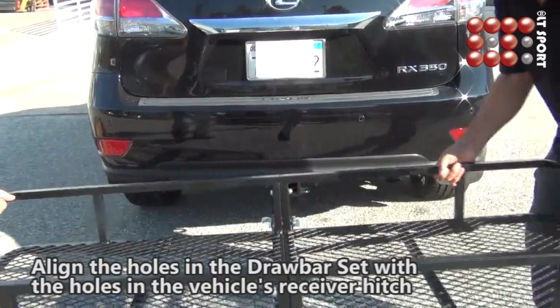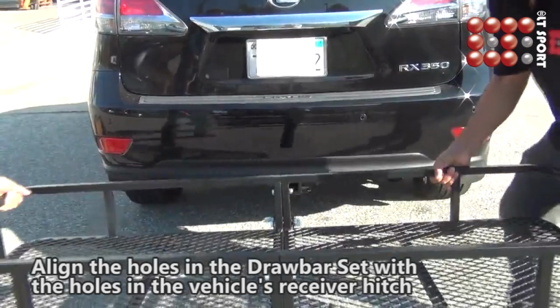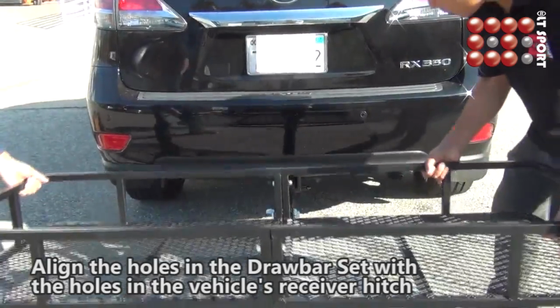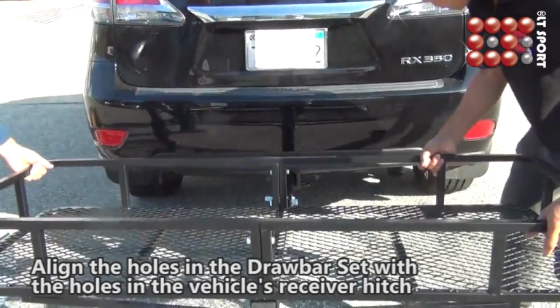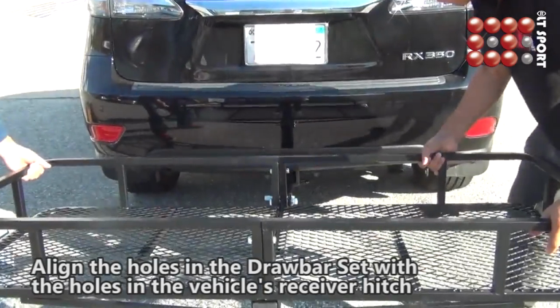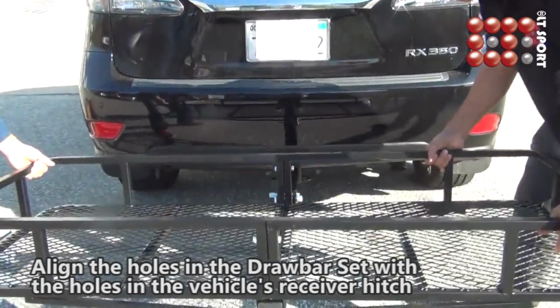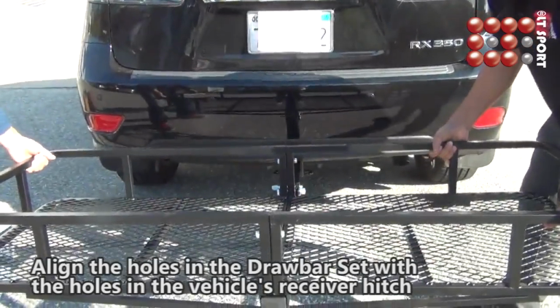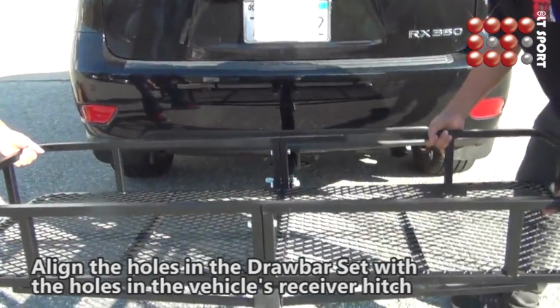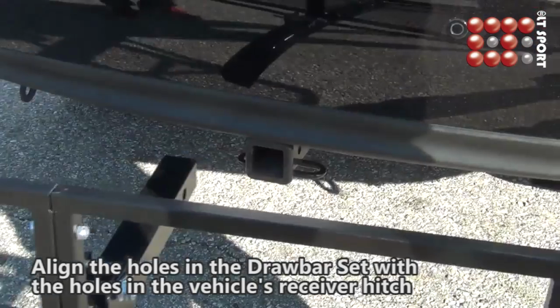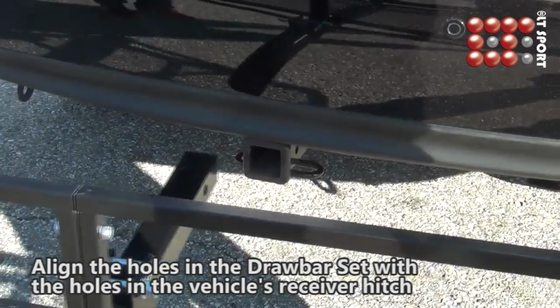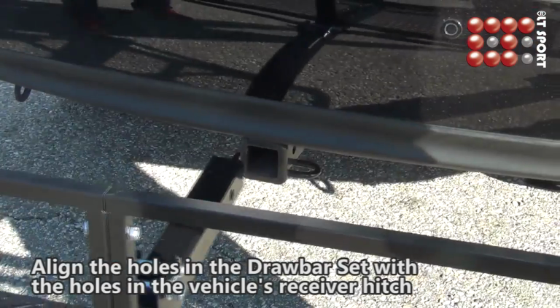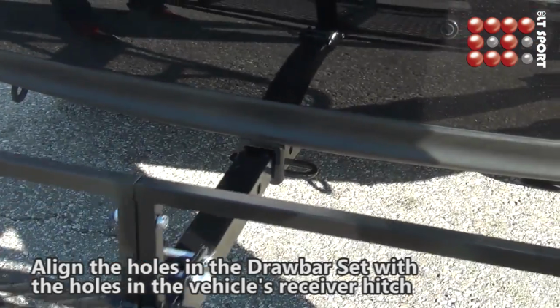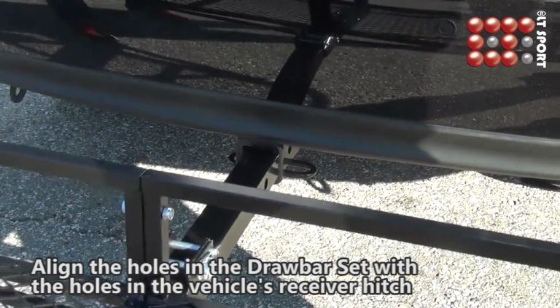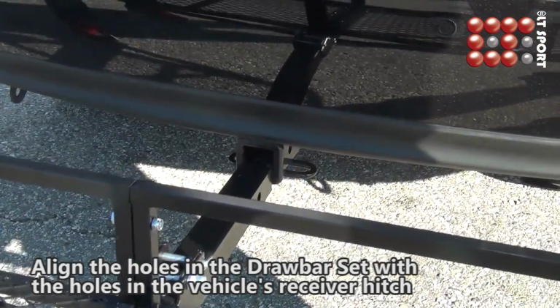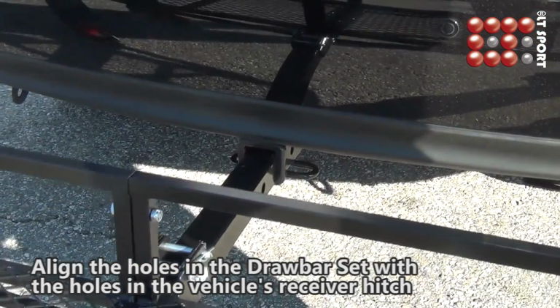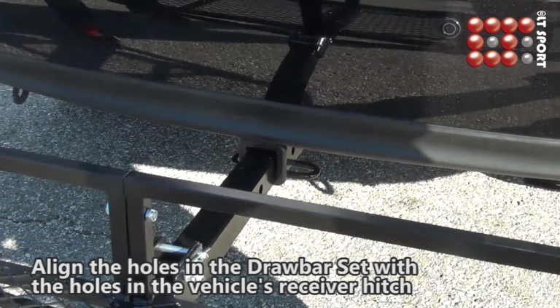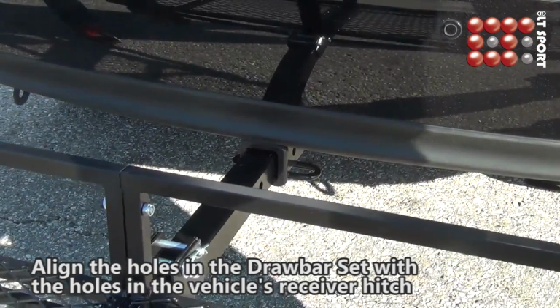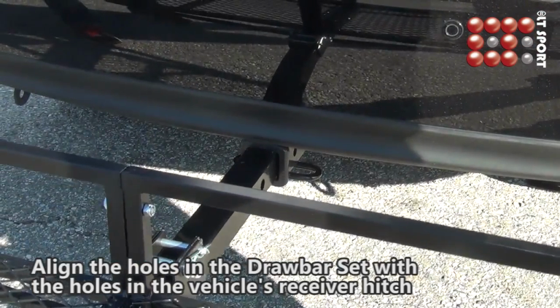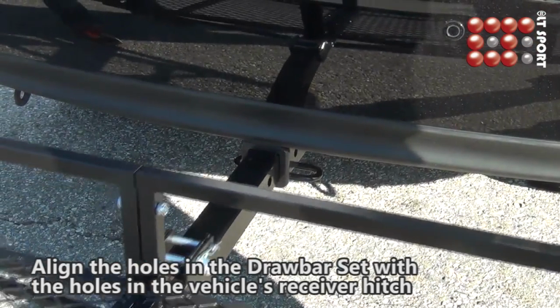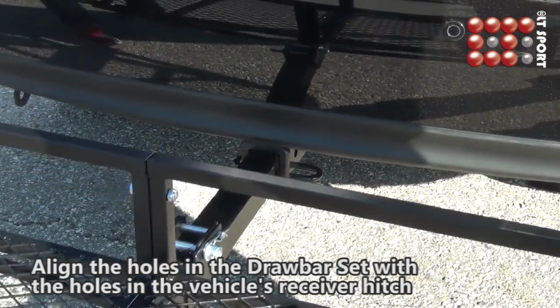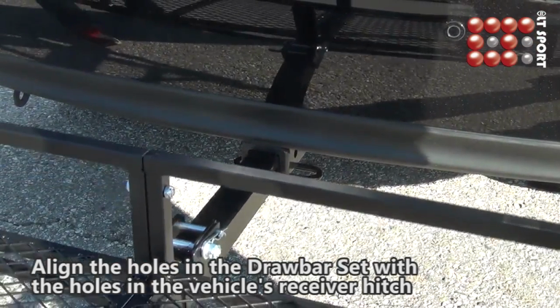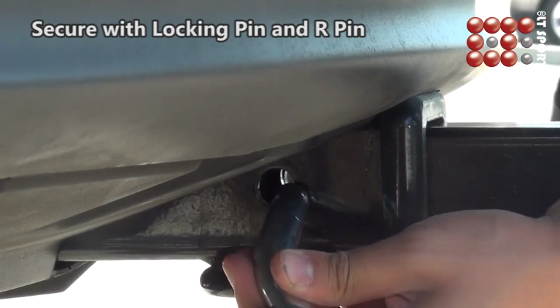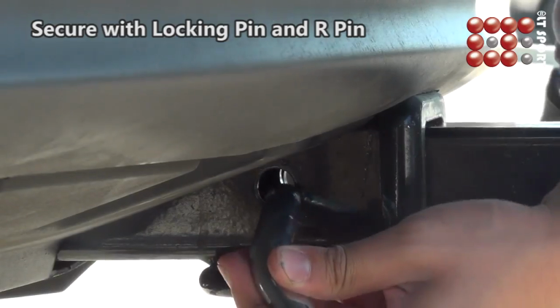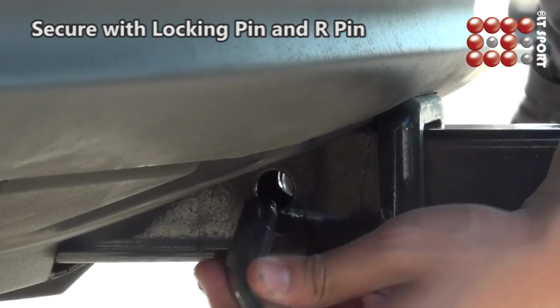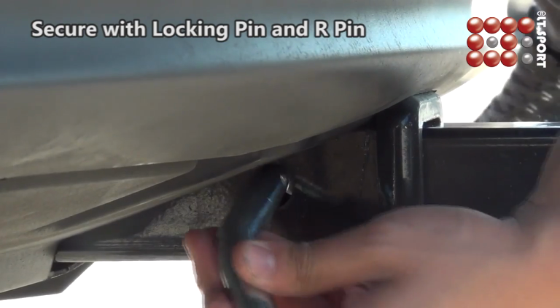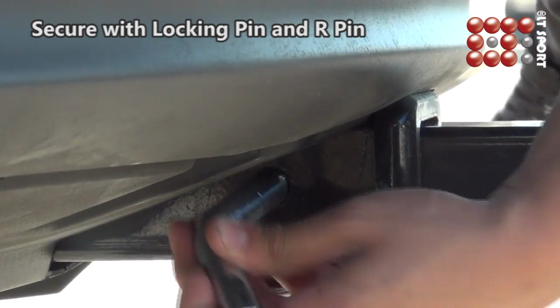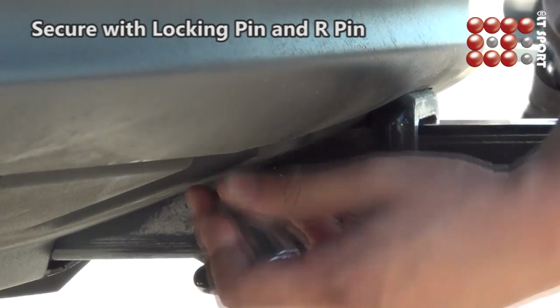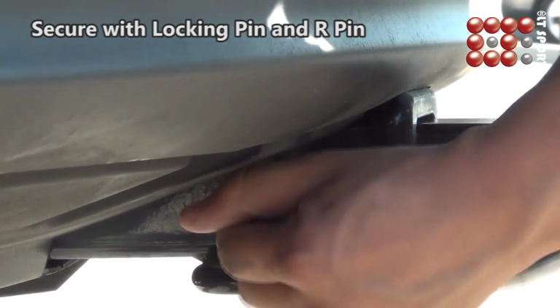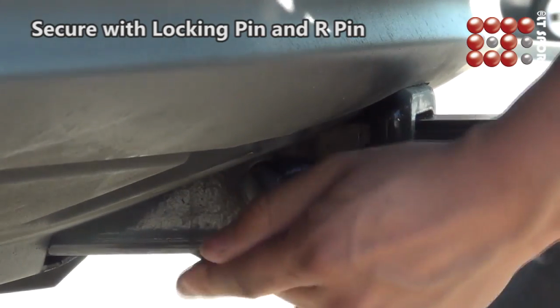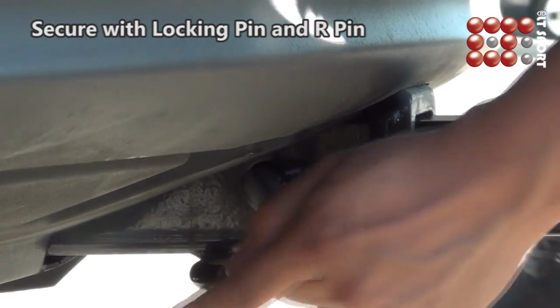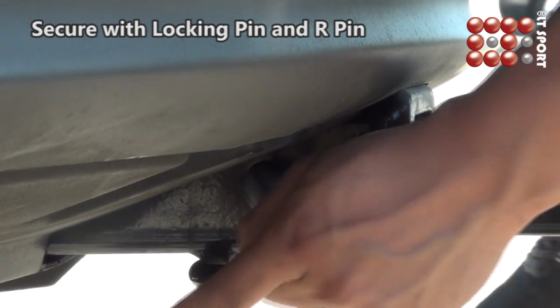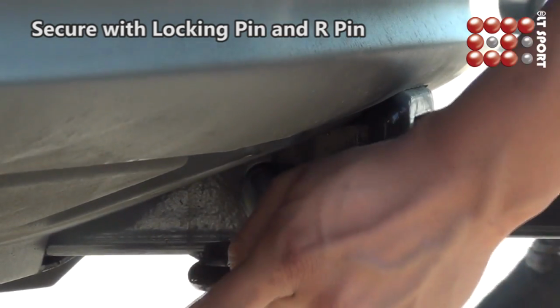Align the holes in the drawbar set with the holes on the vehicle's receiver hitch. Secure with locking pin and R pin.